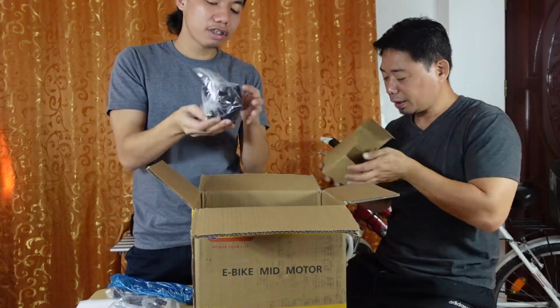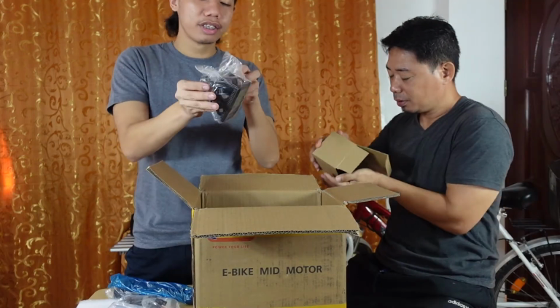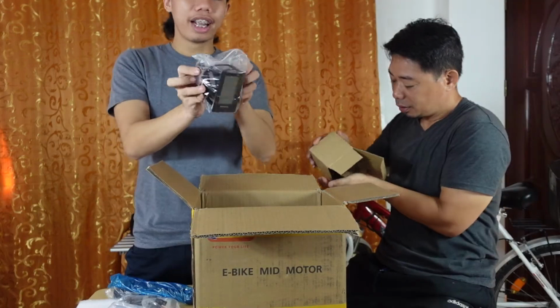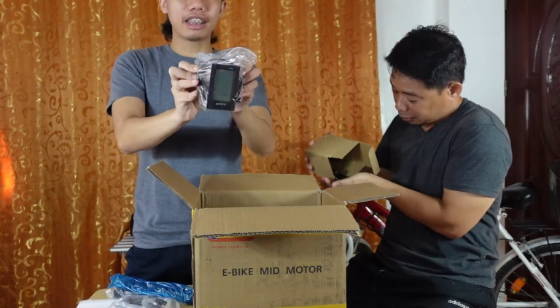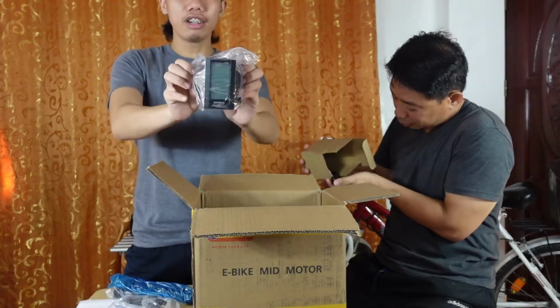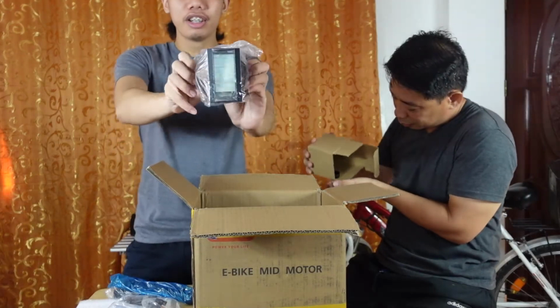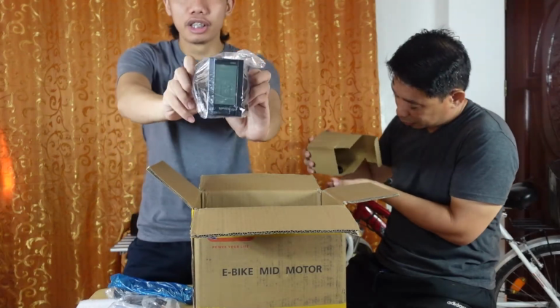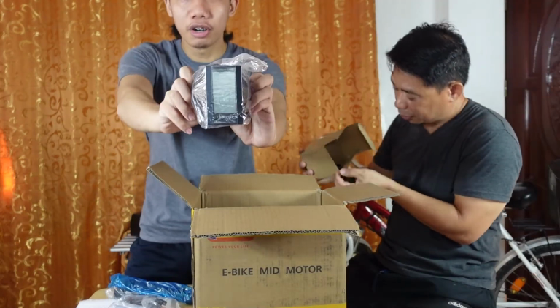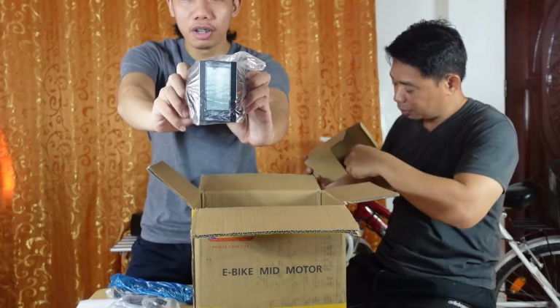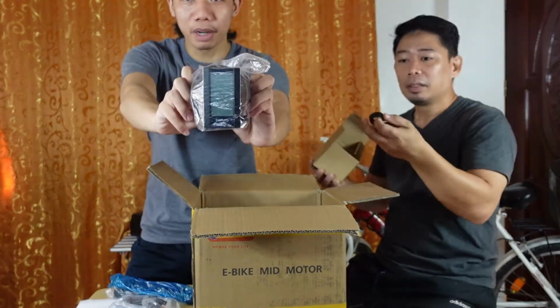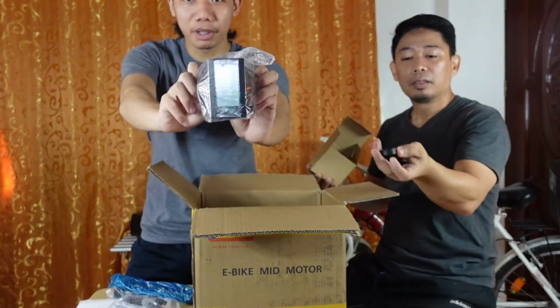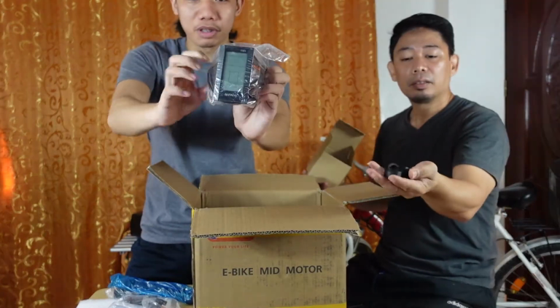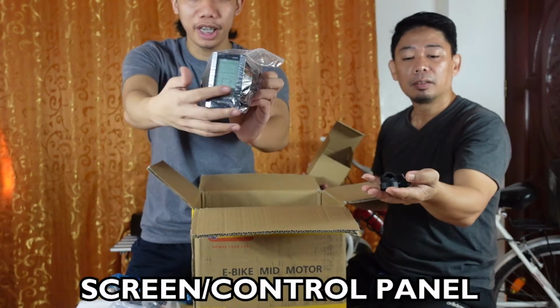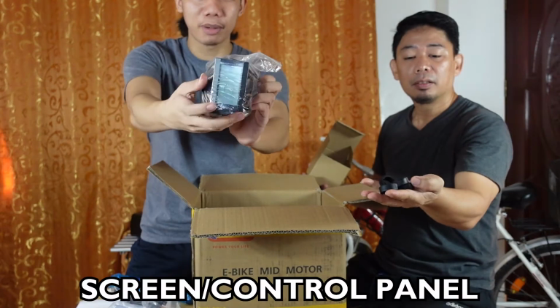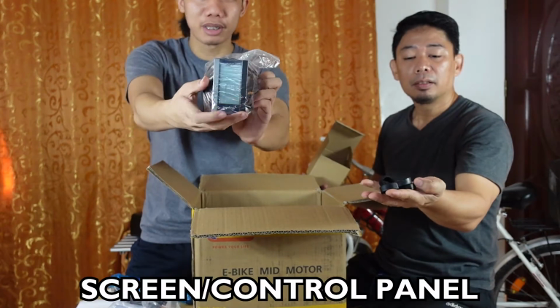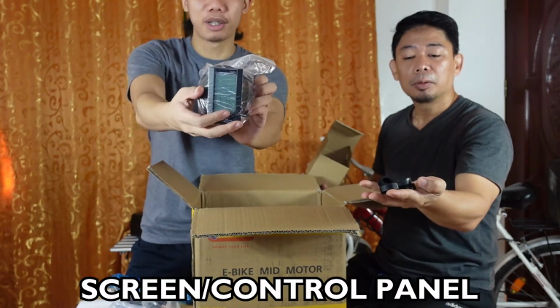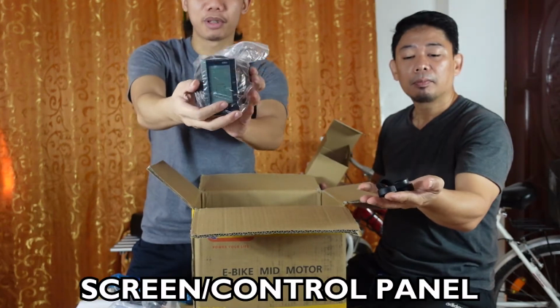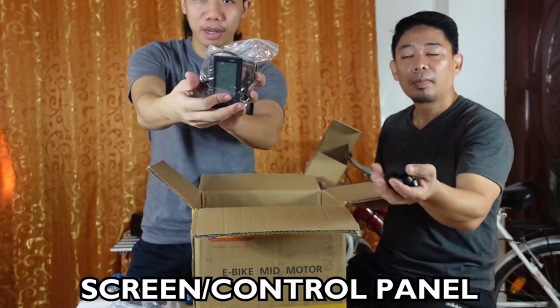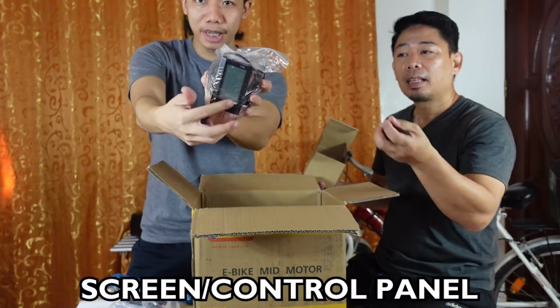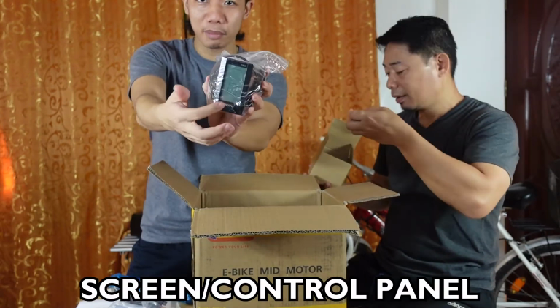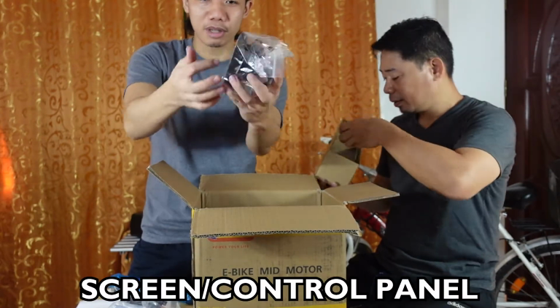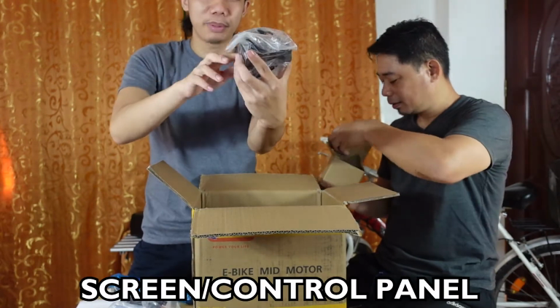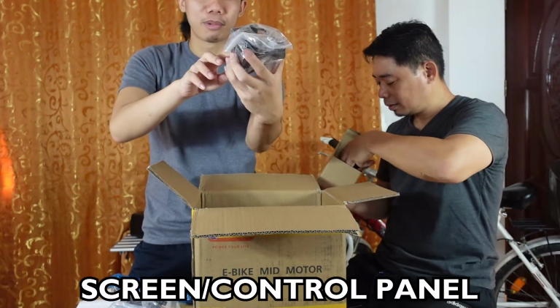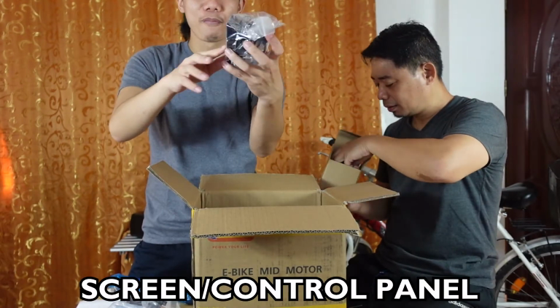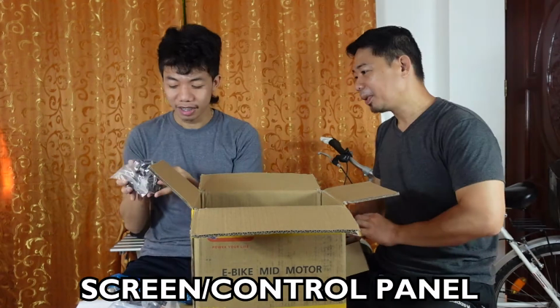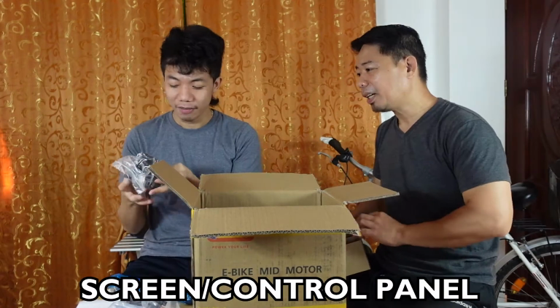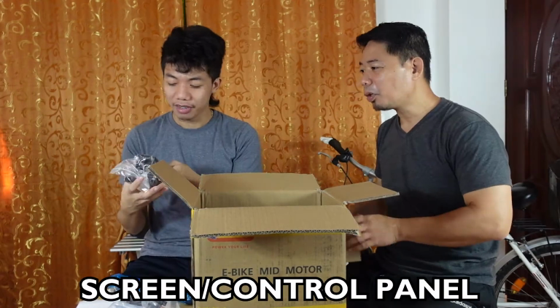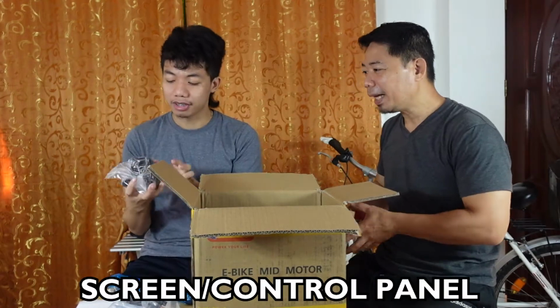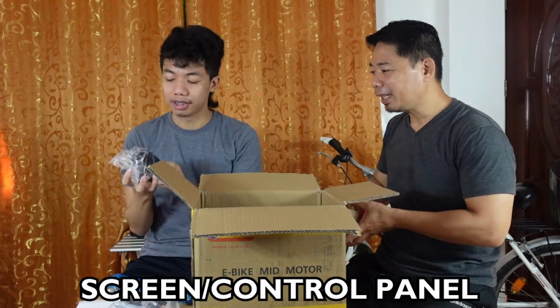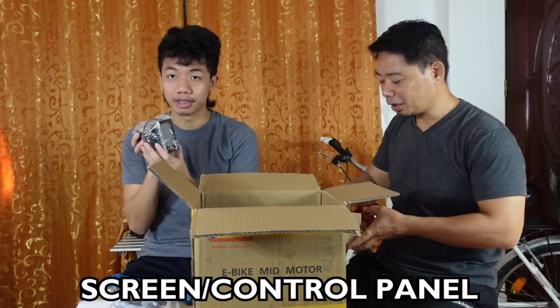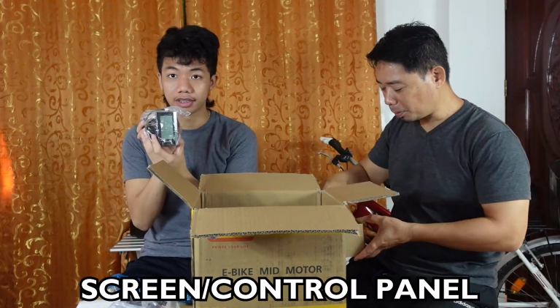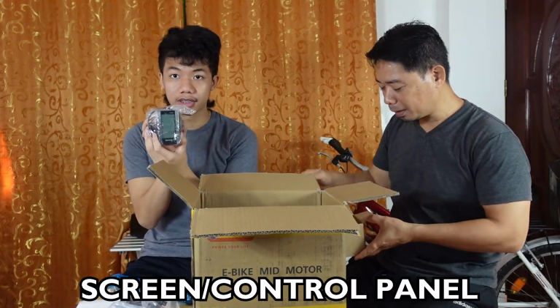This is the speedometer — the screen for the speedometer, so you can see the speed. It serves as your control panel.